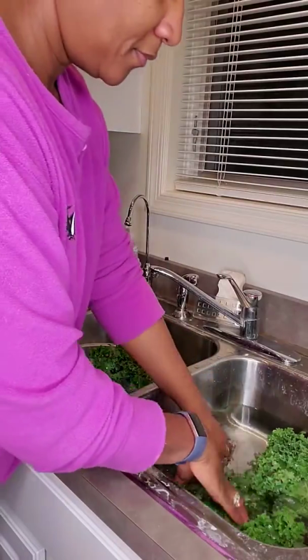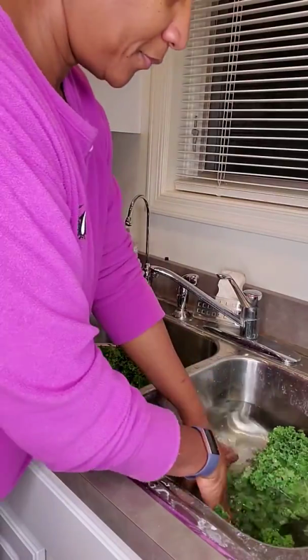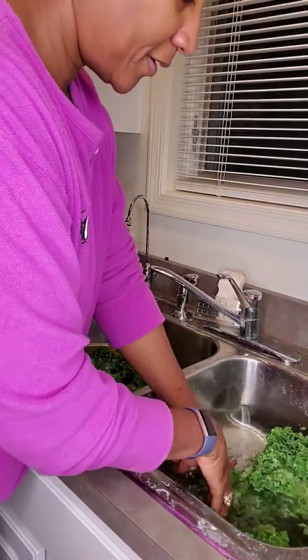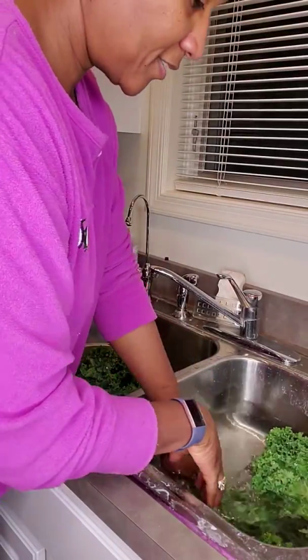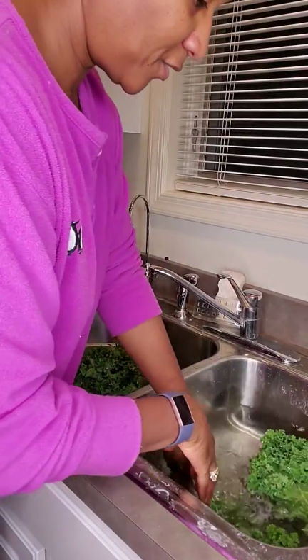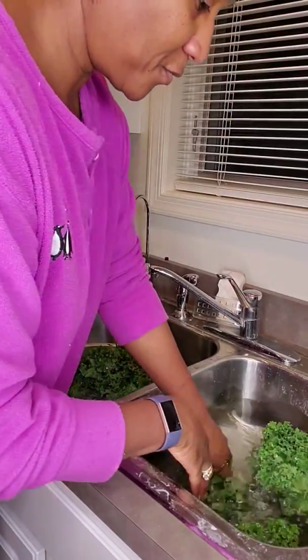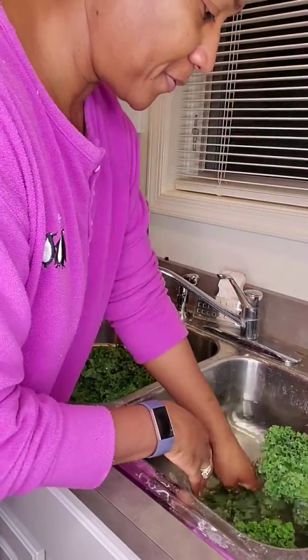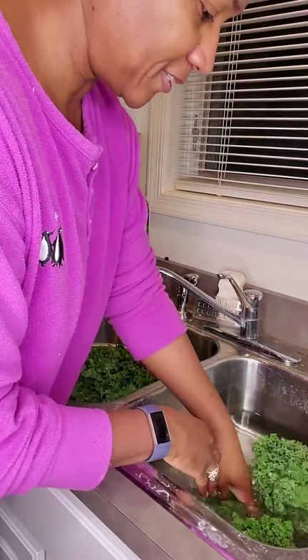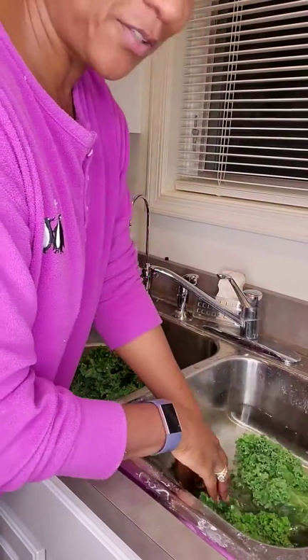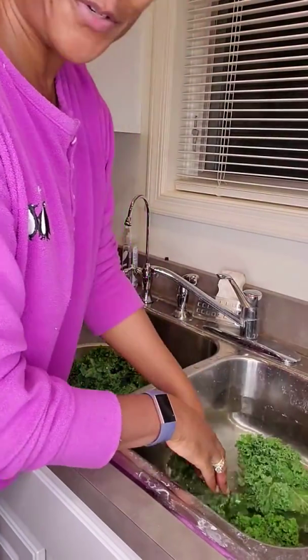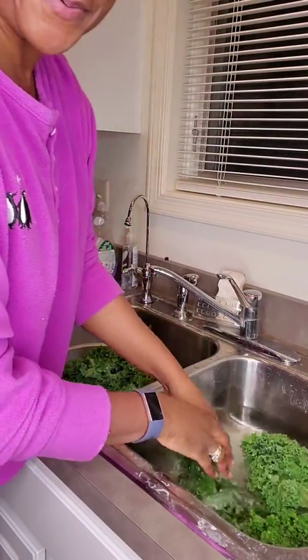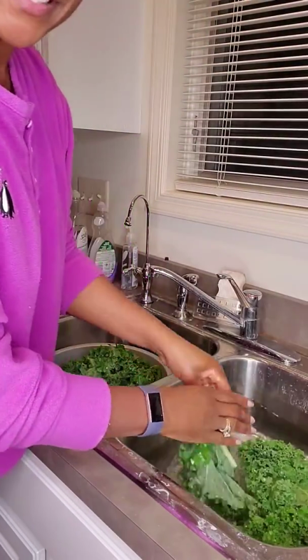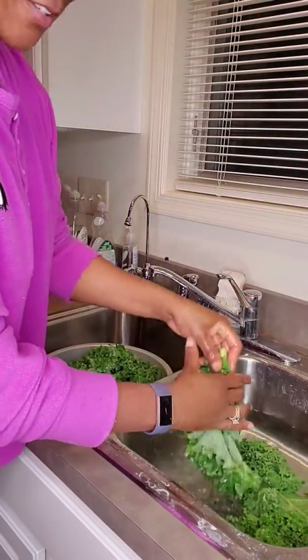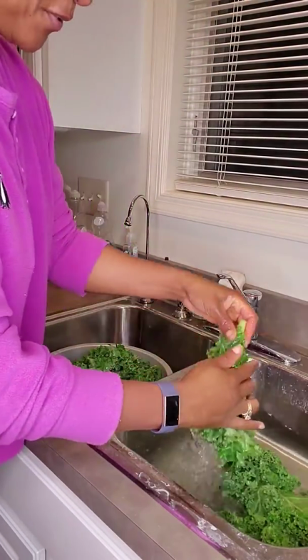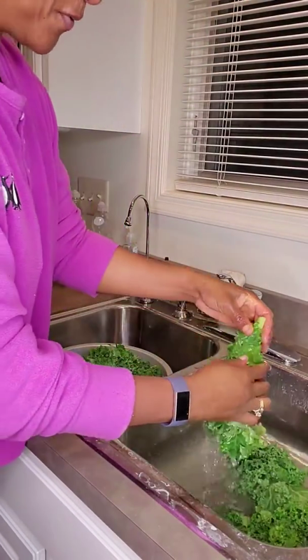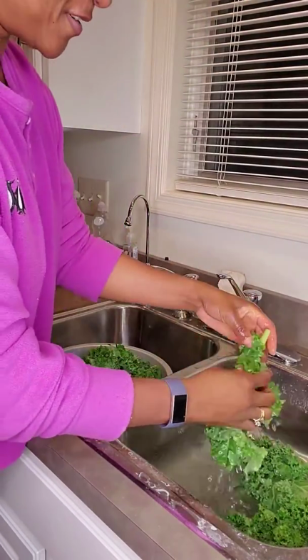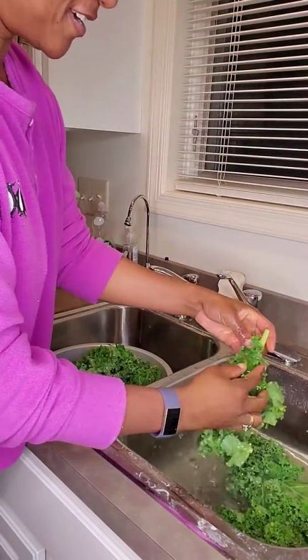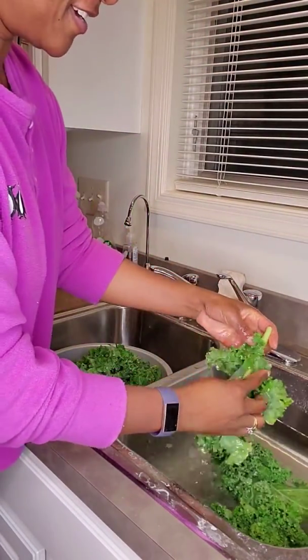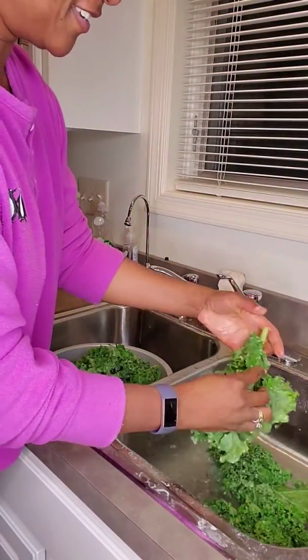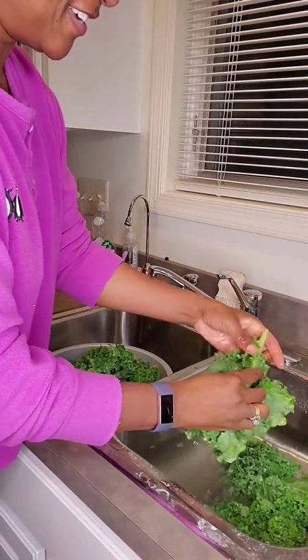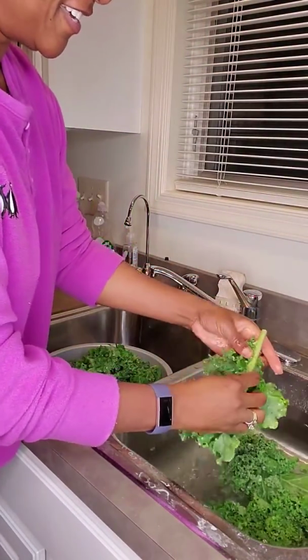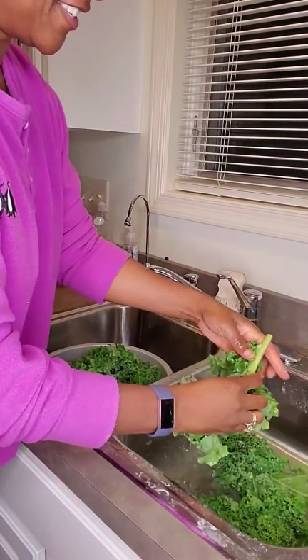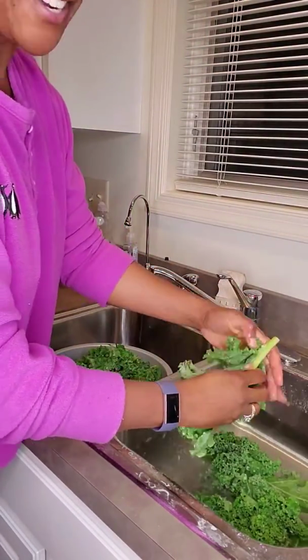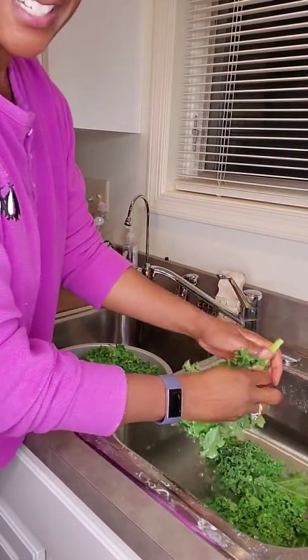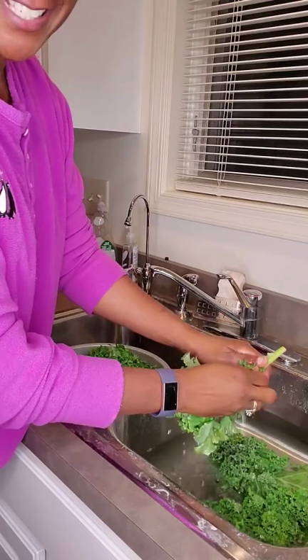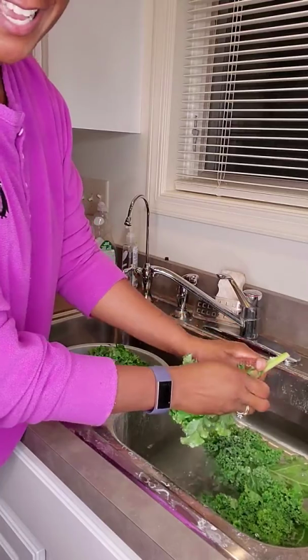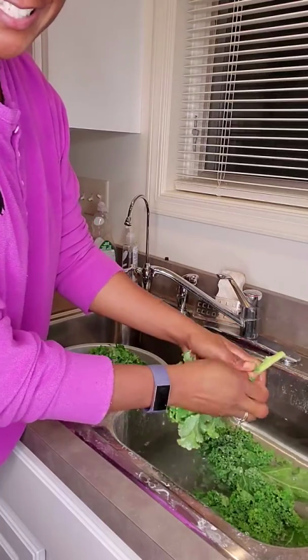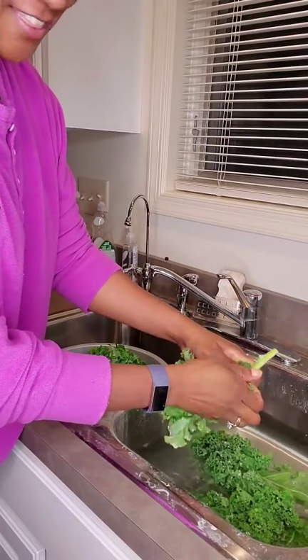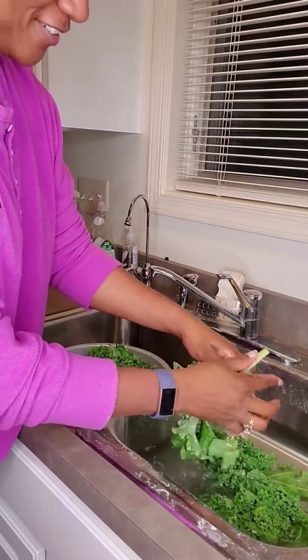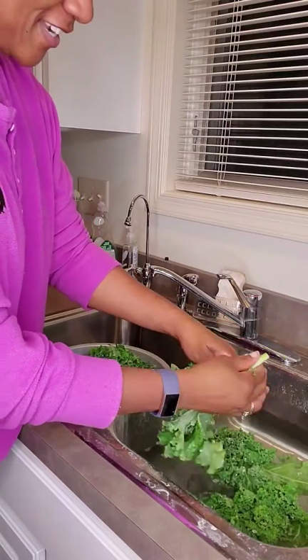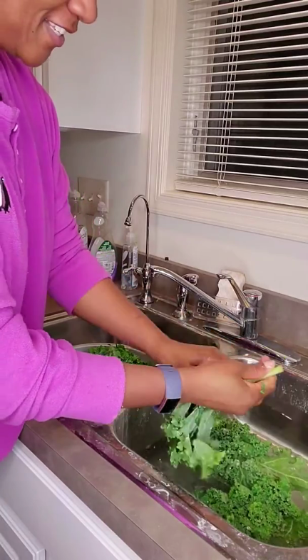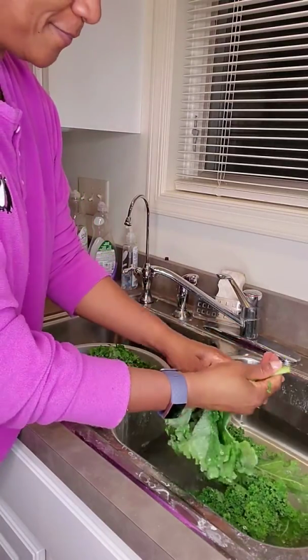Praise the Lord! So here's today's Tasty Thursday tip.